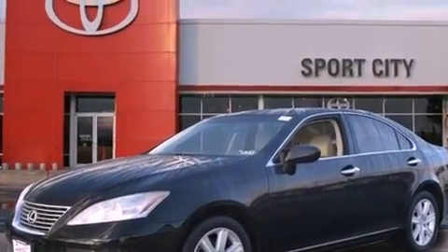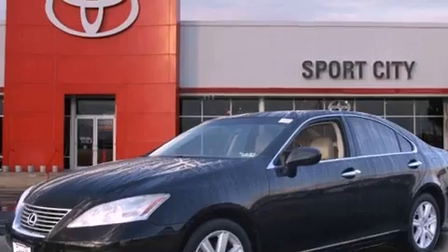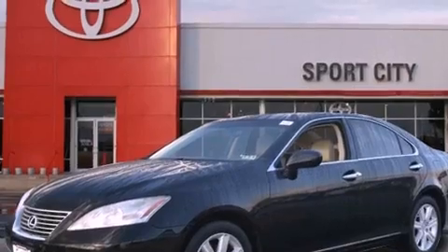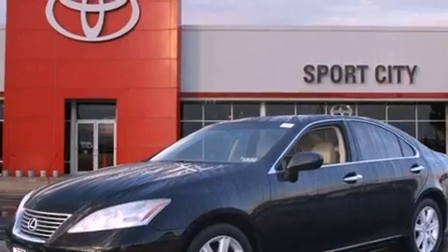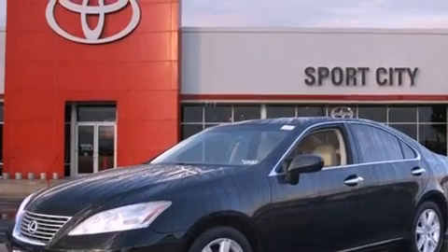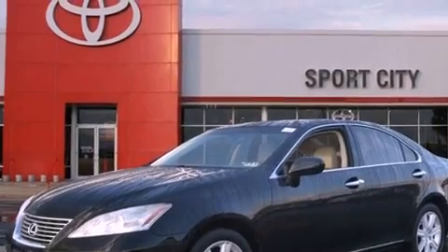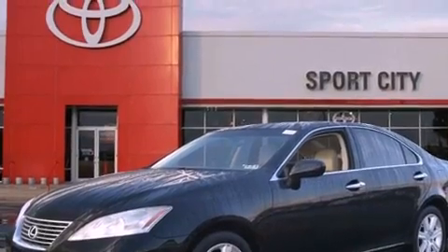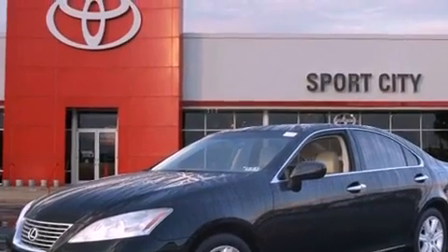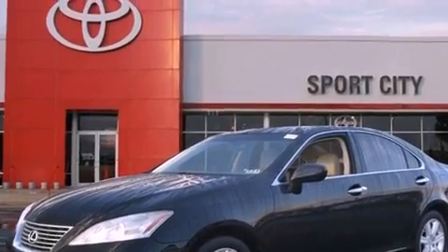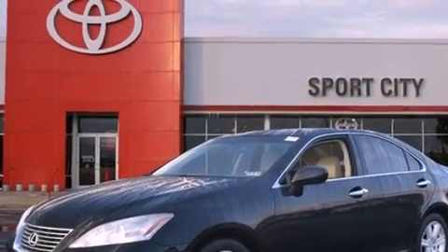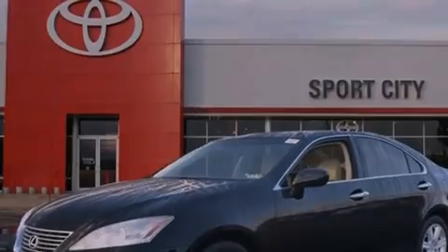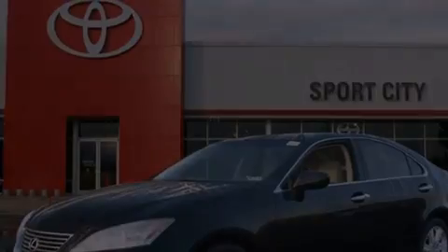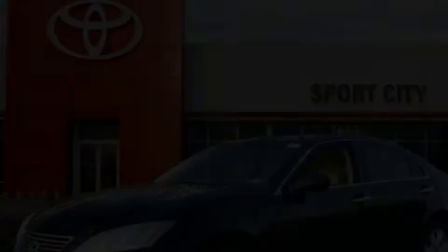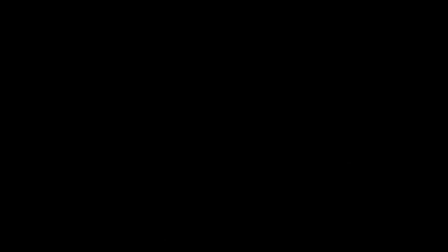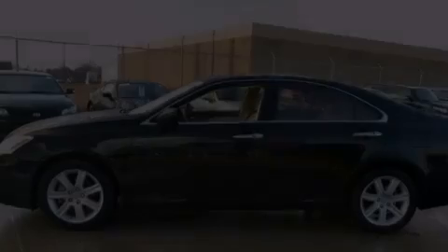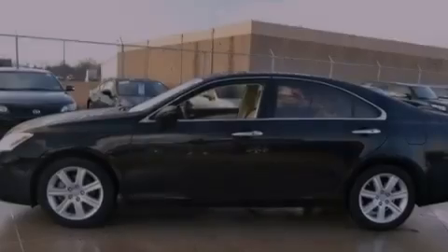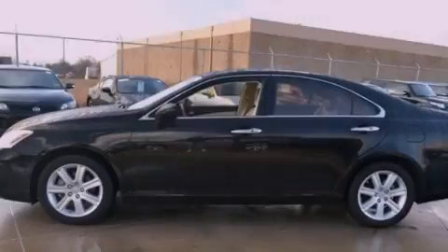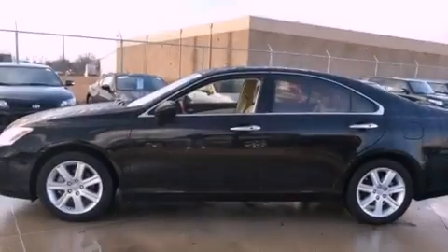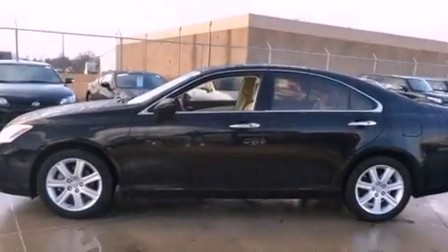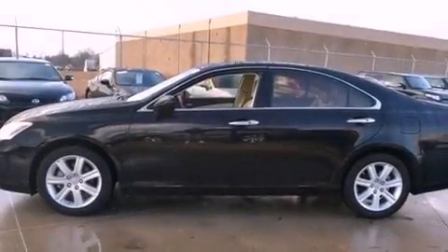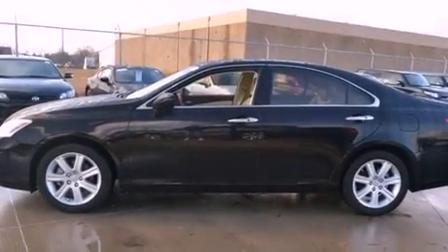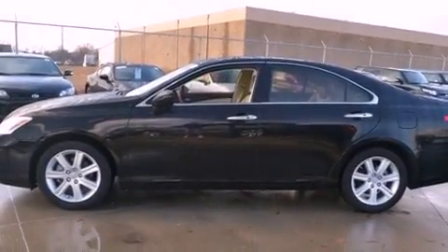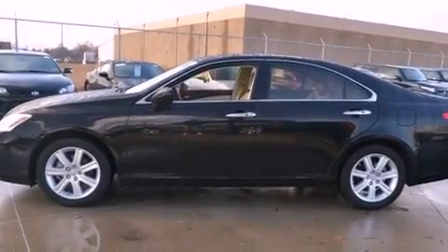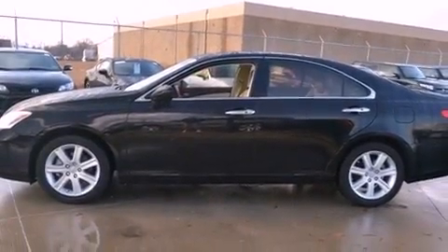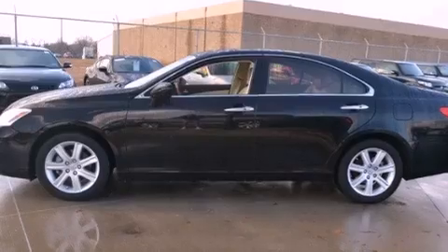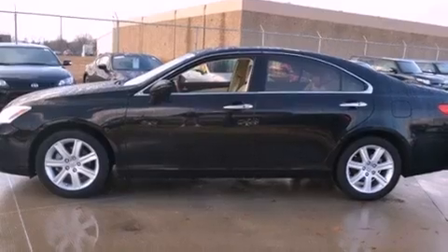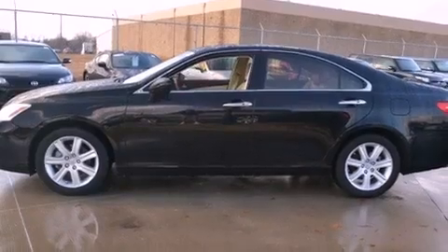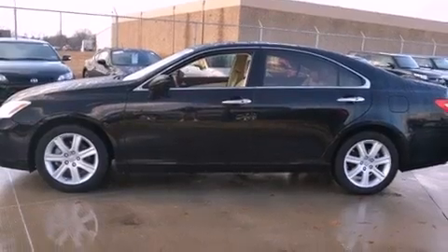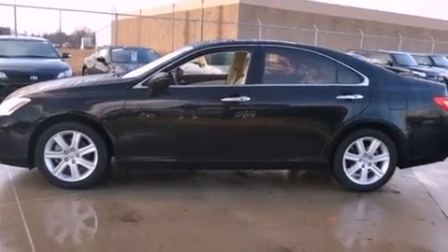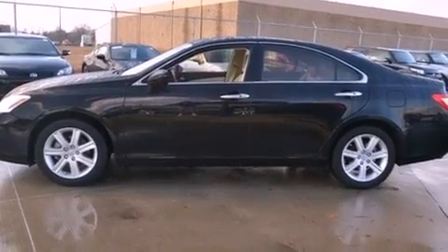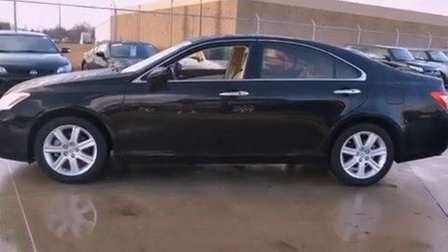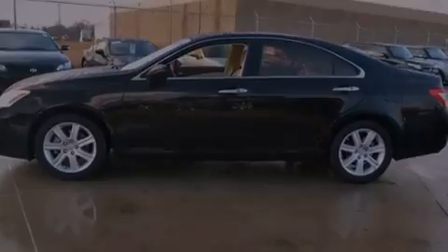Its top features include a moonroof, a low-tire pressure indicator, alloy wheels, and traction control and stability control systems.